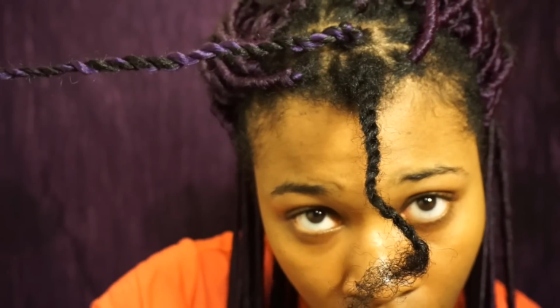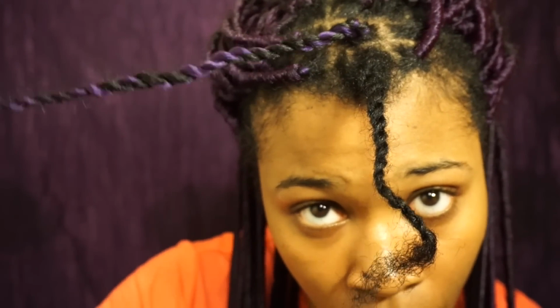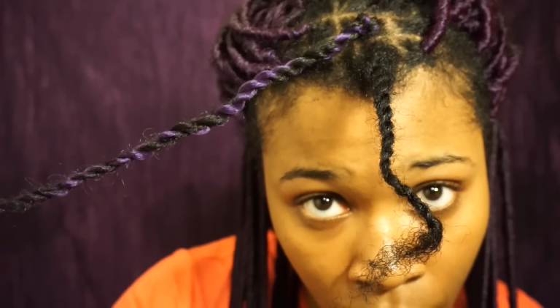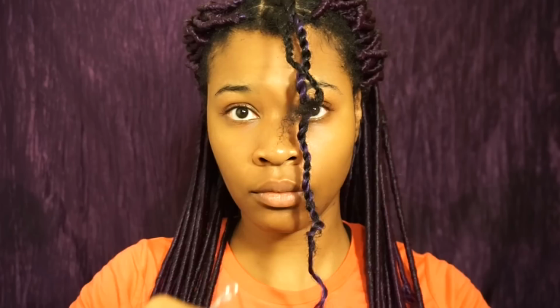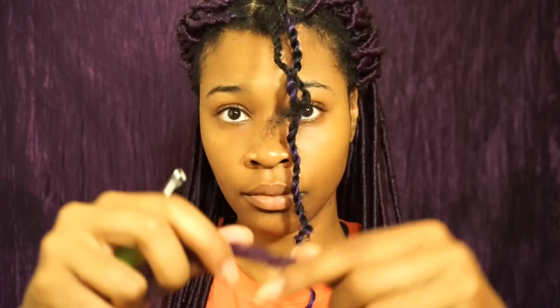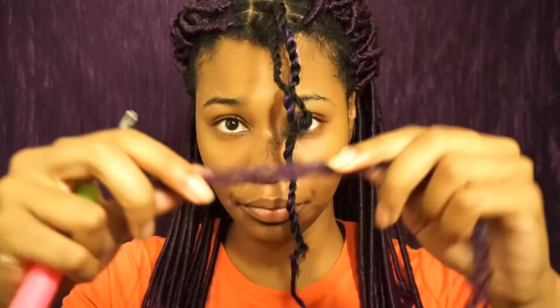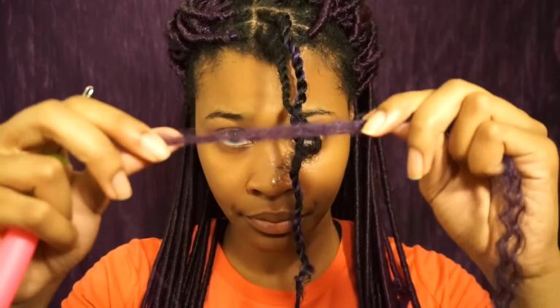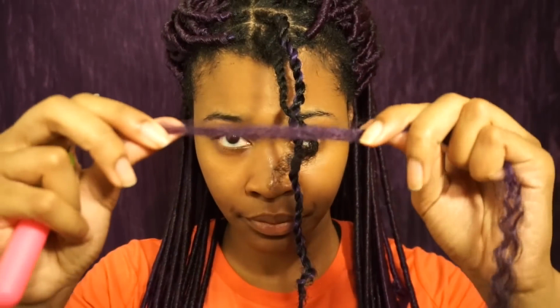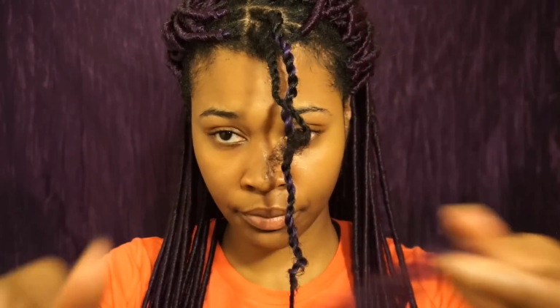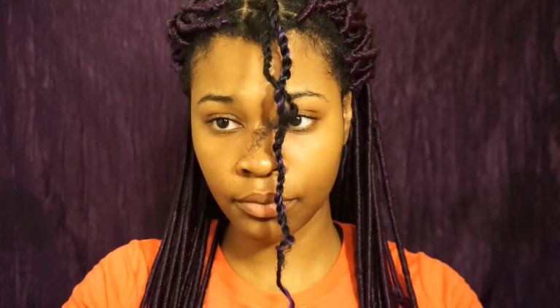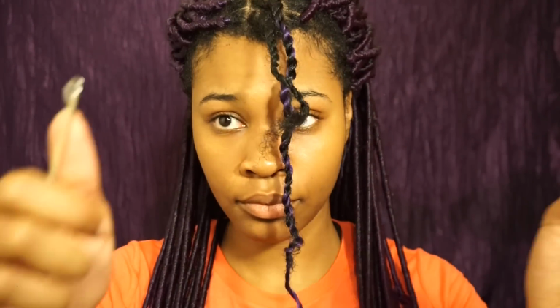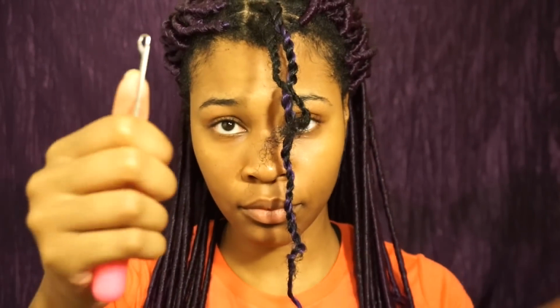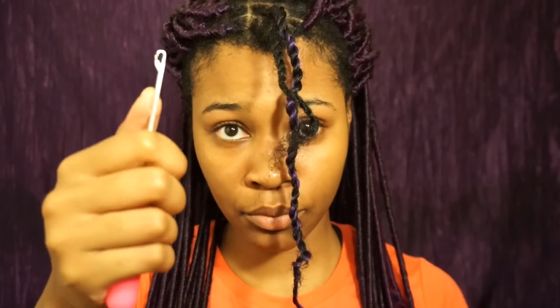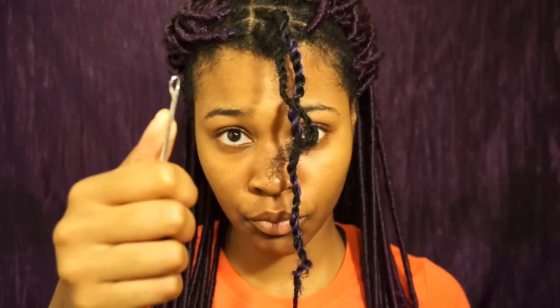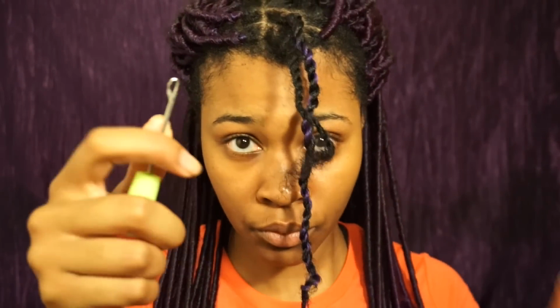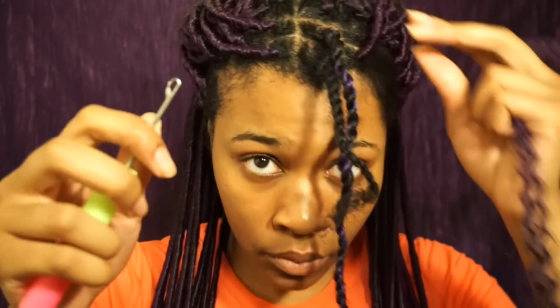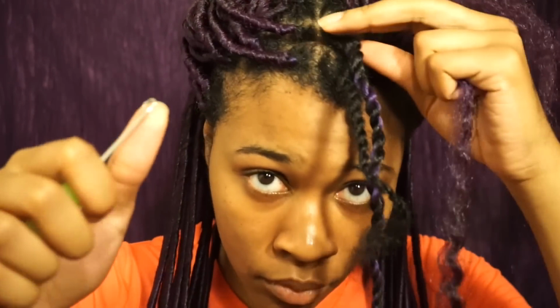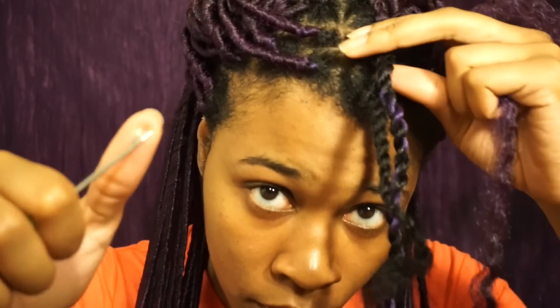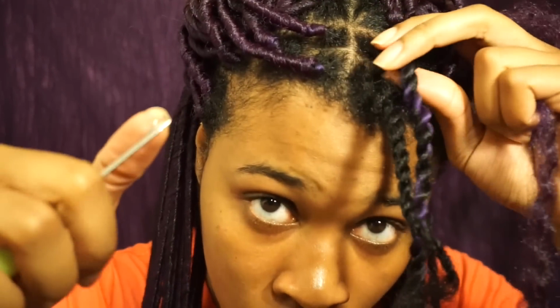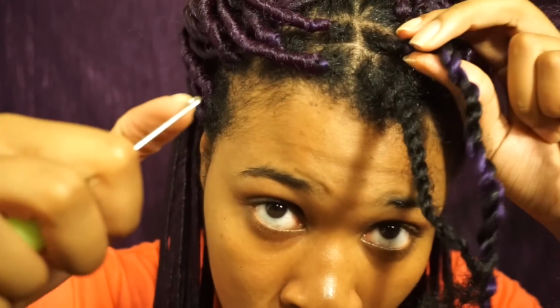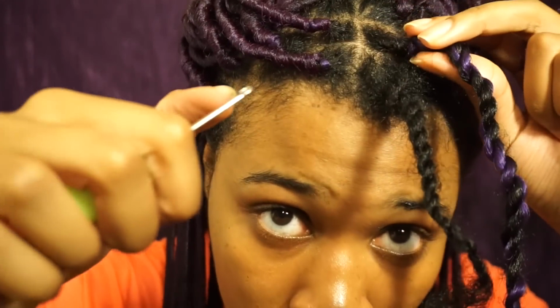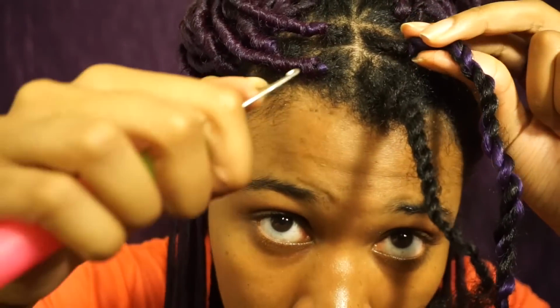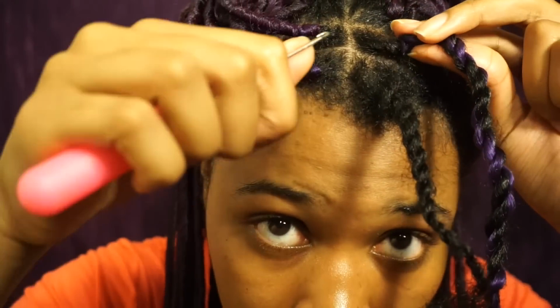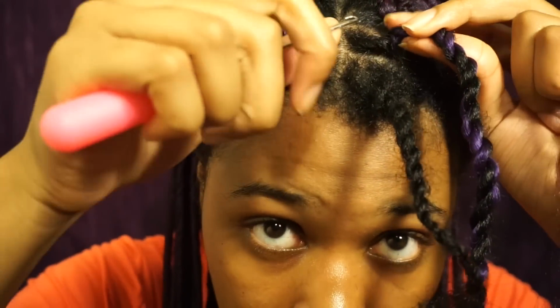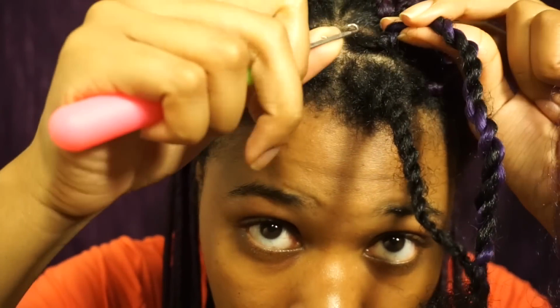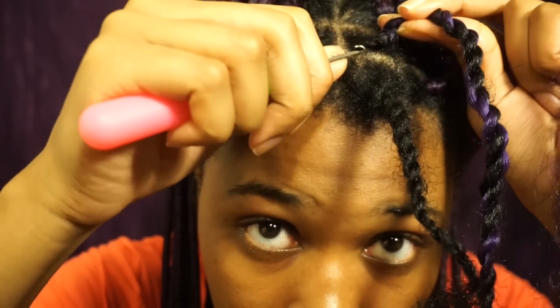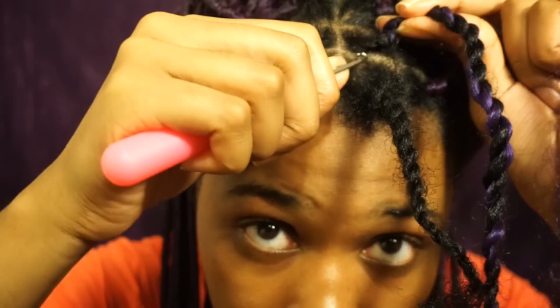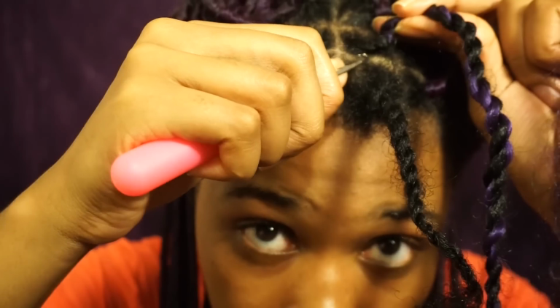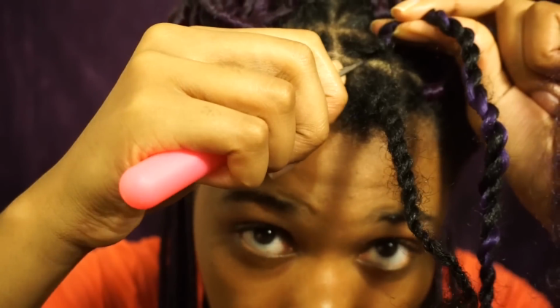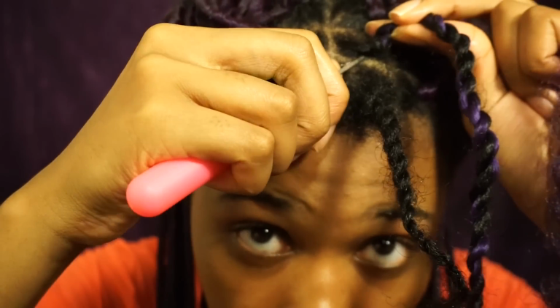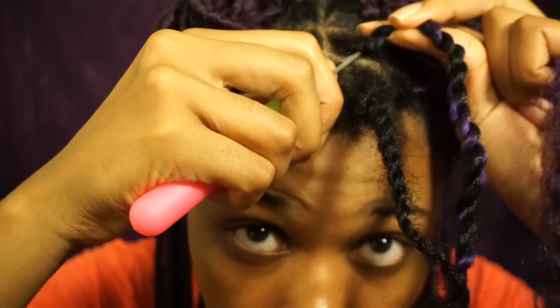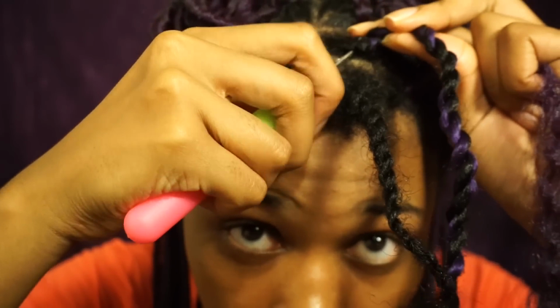Take a crochet needle to secure a longer marley hair into this section before wrapping it fairly tight.